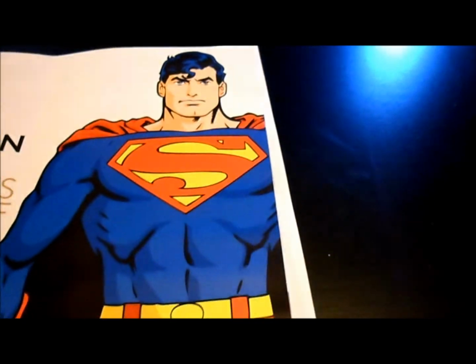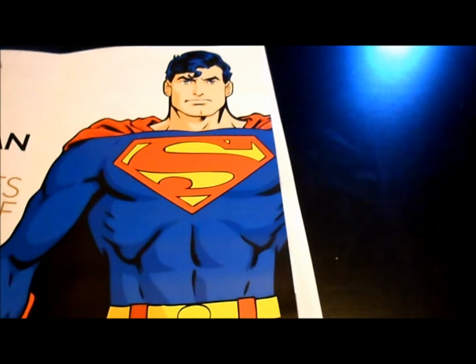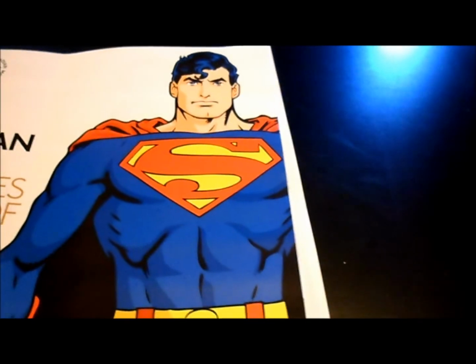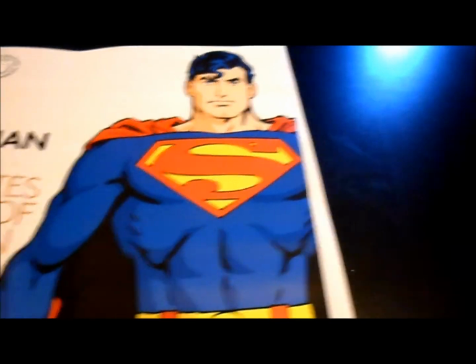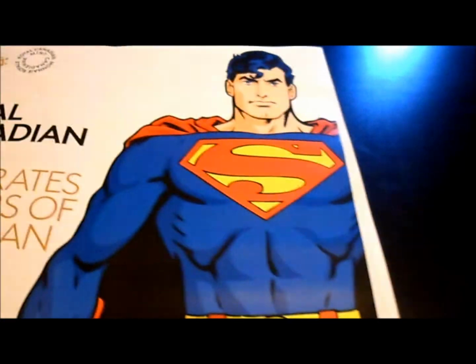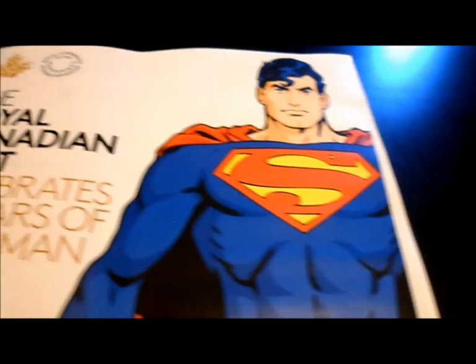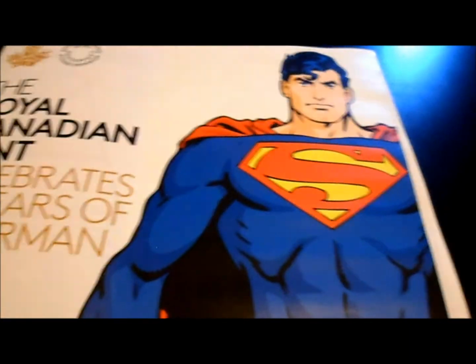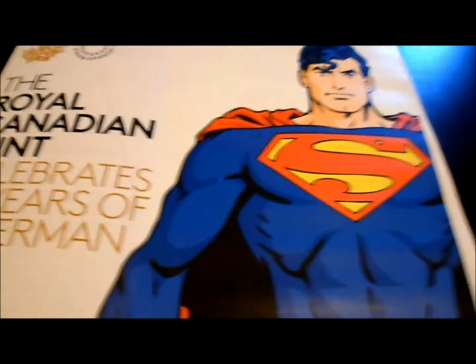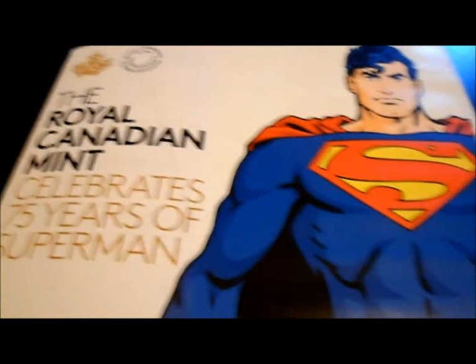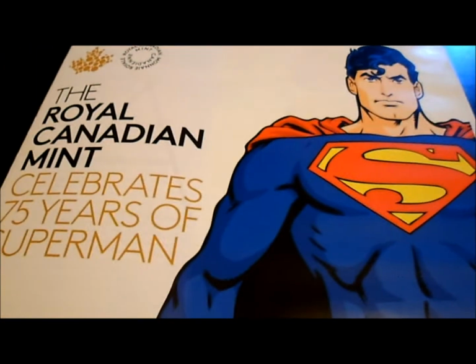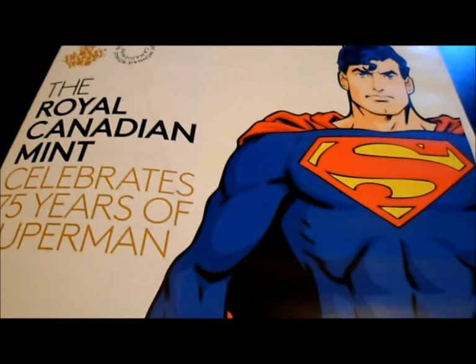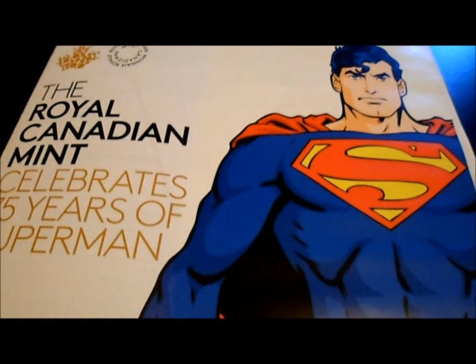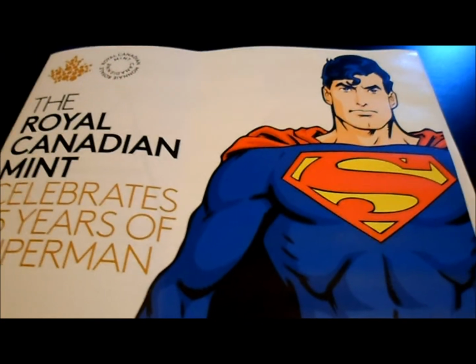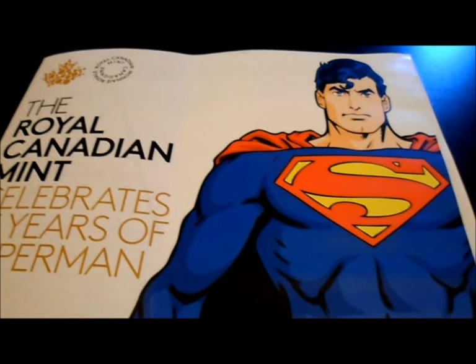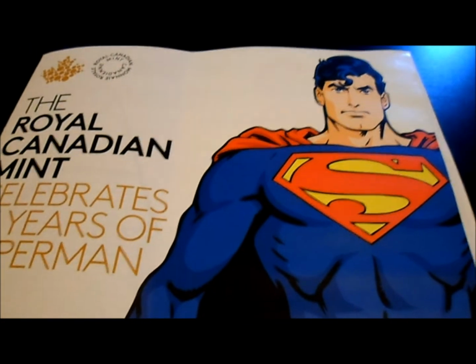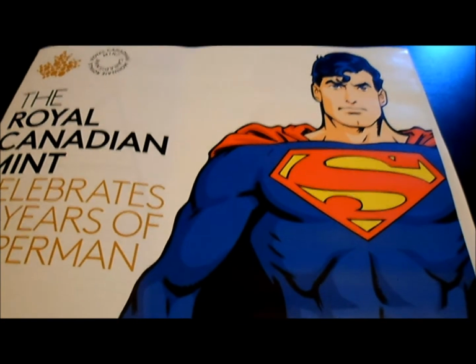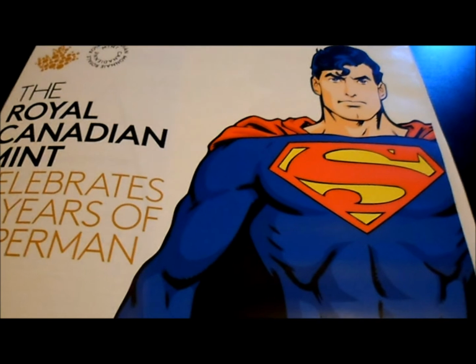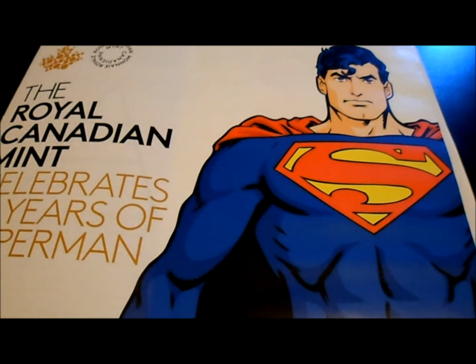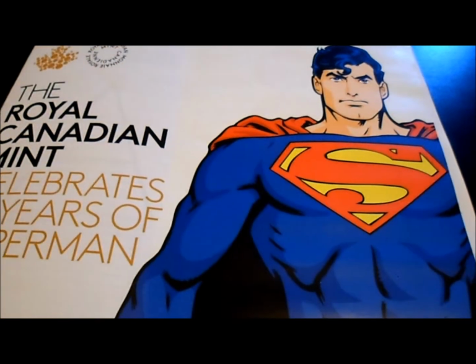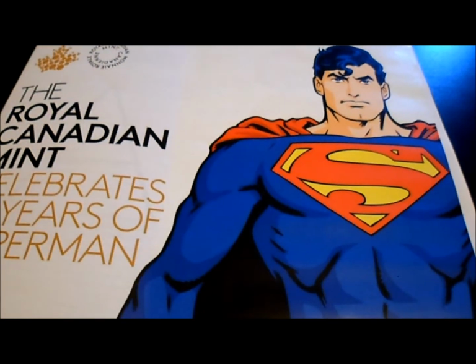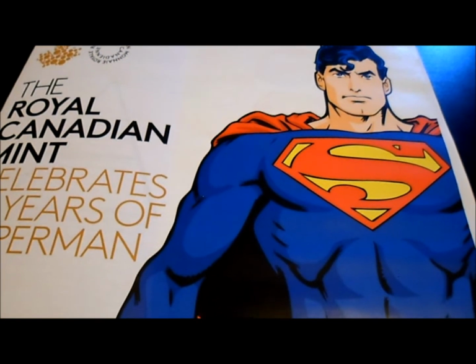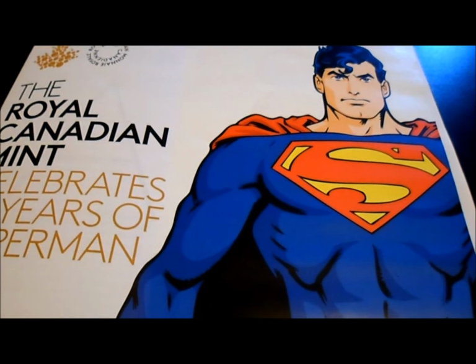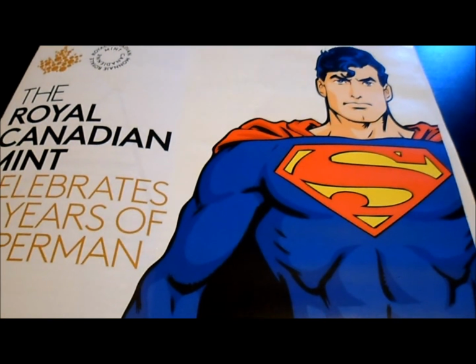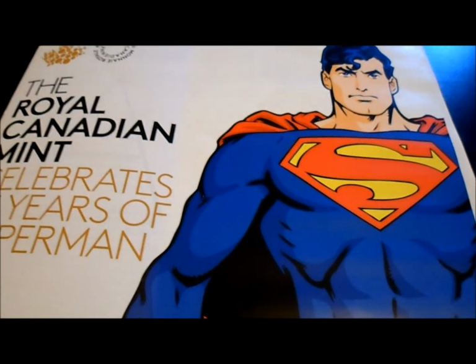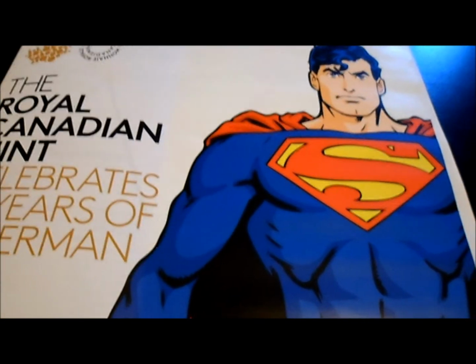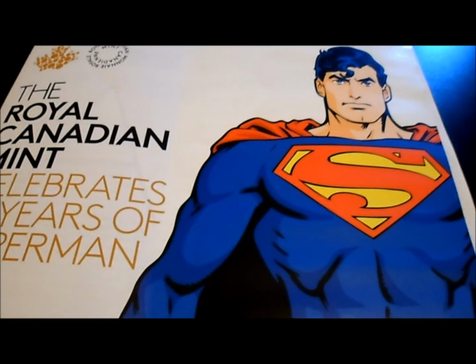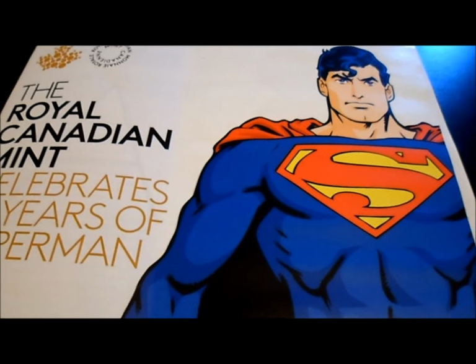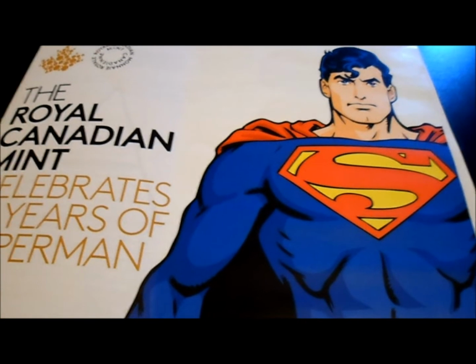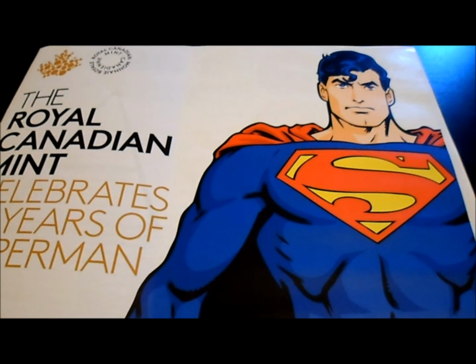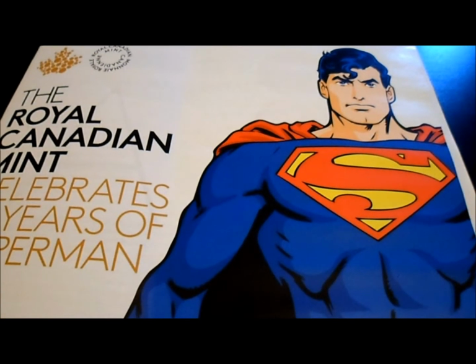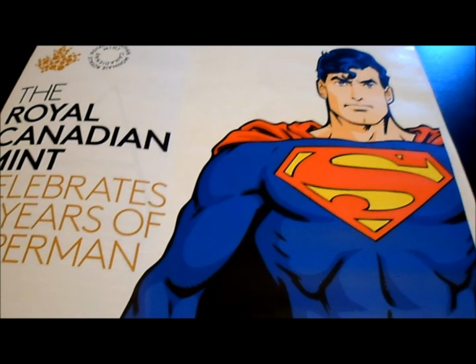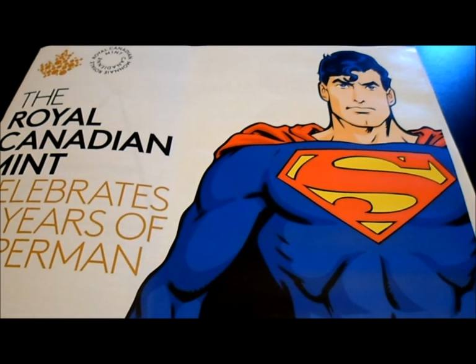Thanks for watching, stay tuned — and maybe I'll show you some of the Superman coins if nobody's done that yet. All right guys, cheers, have a good one.